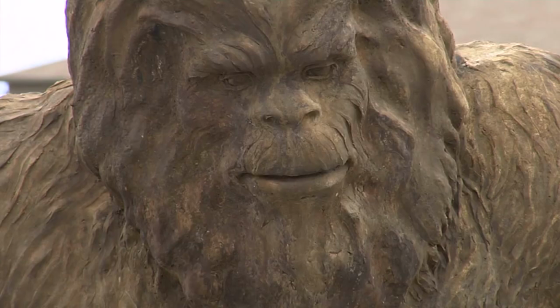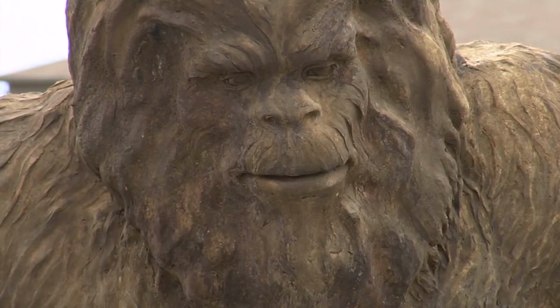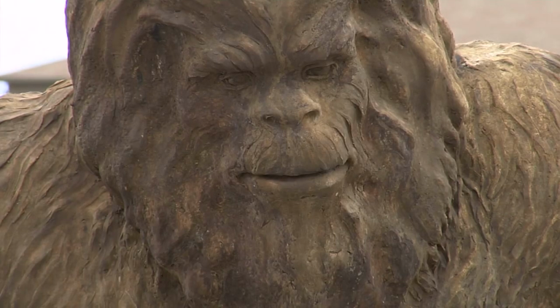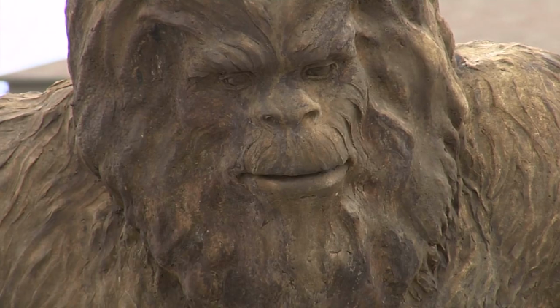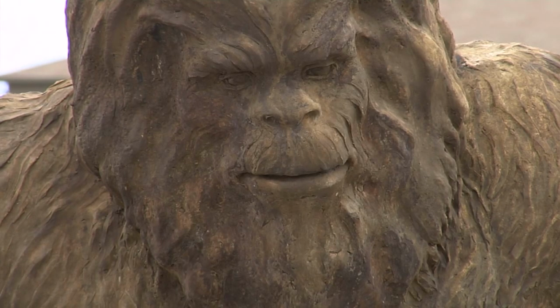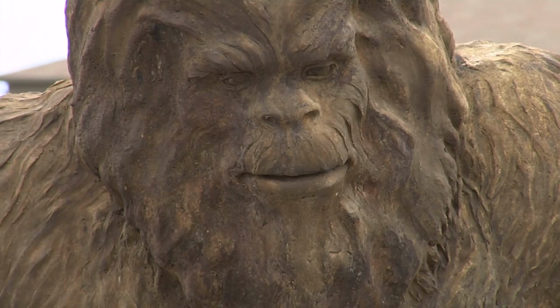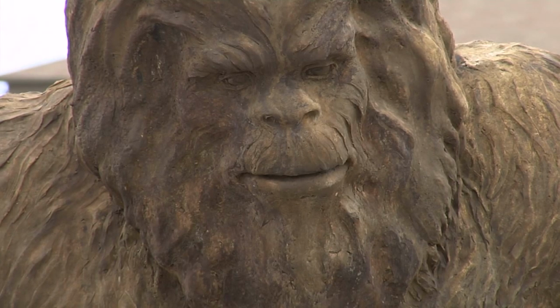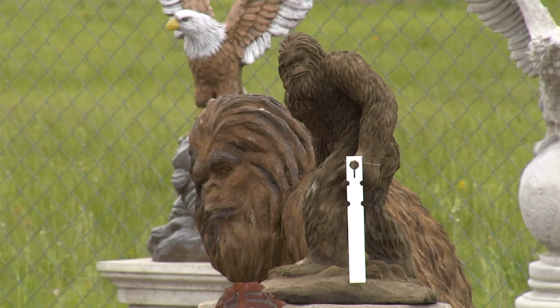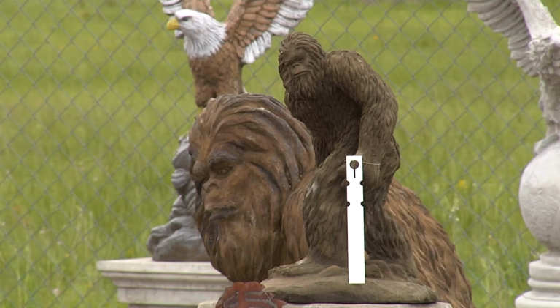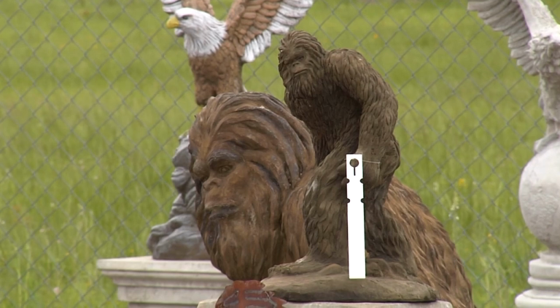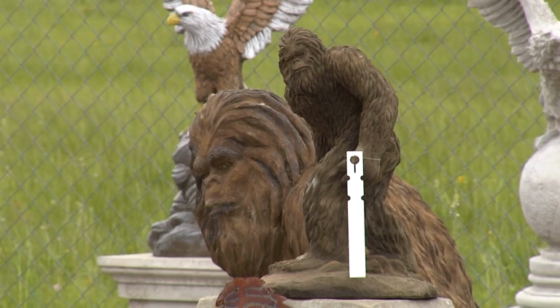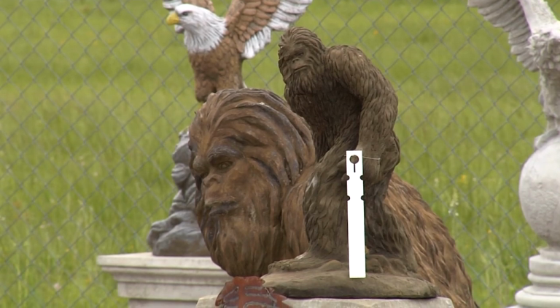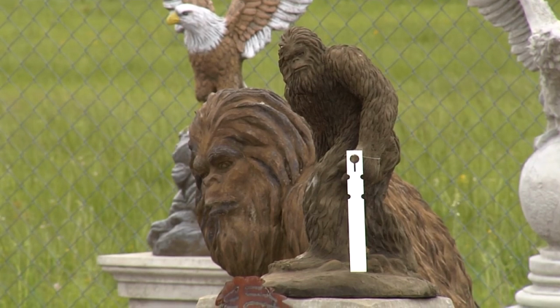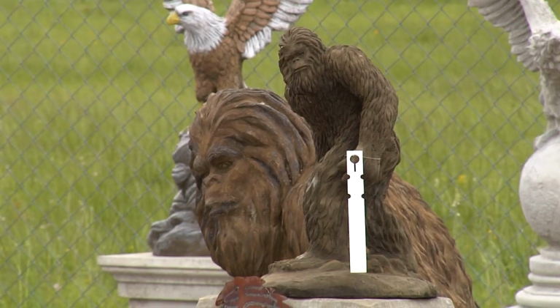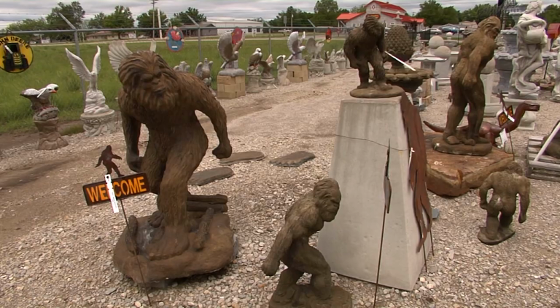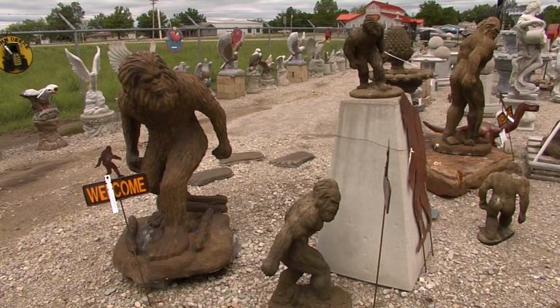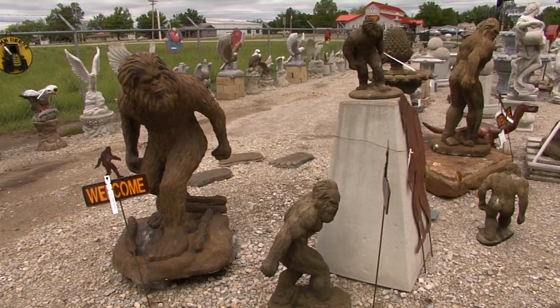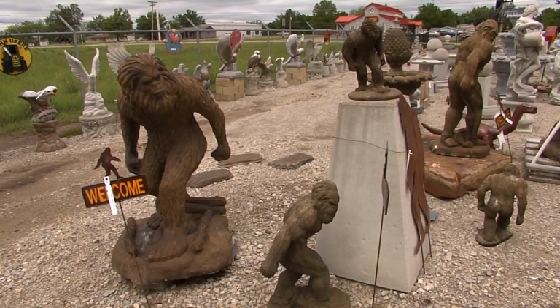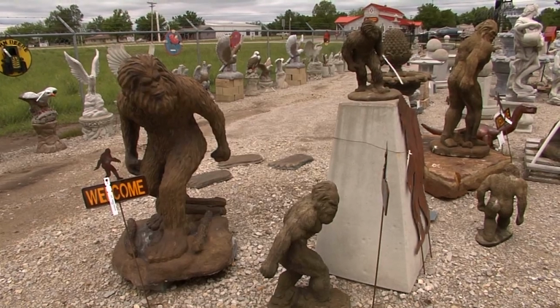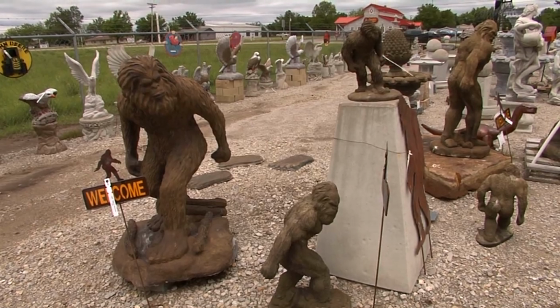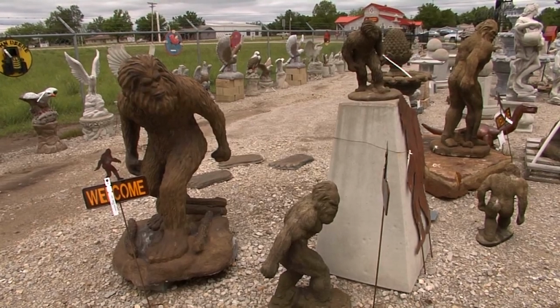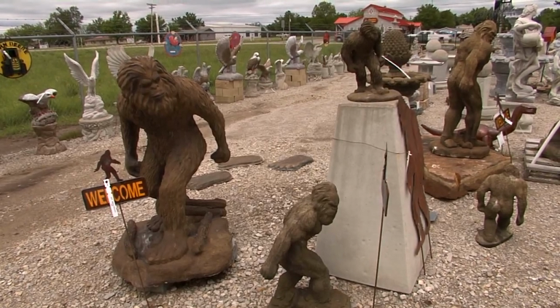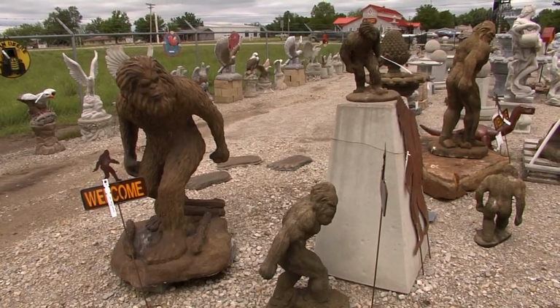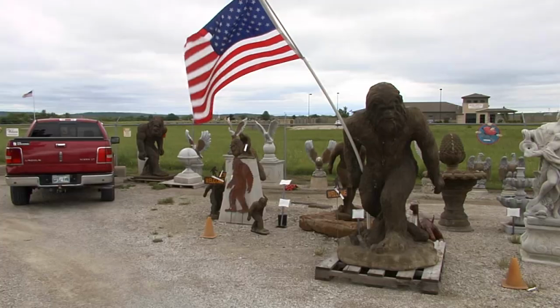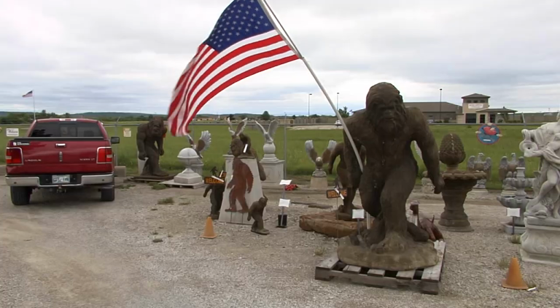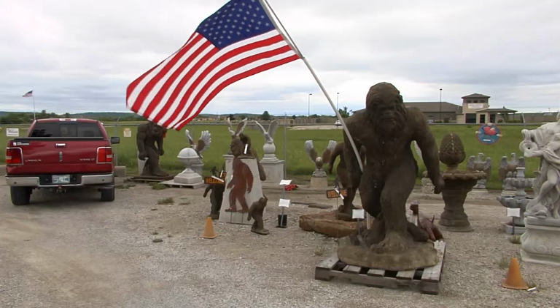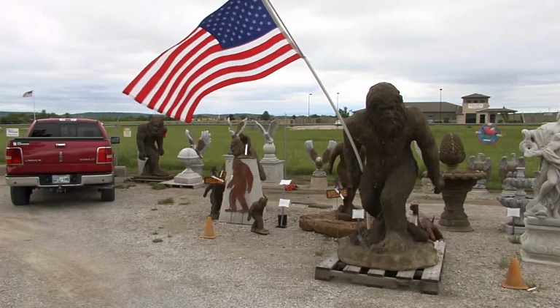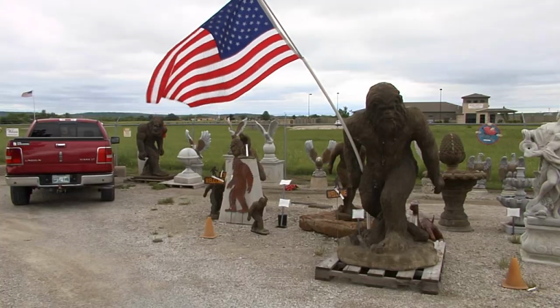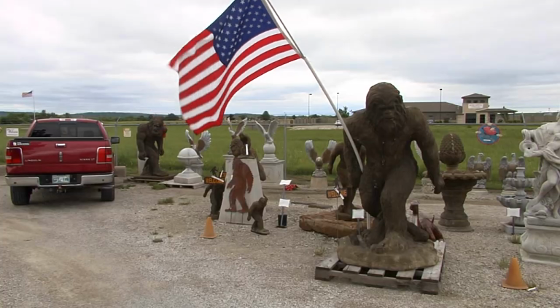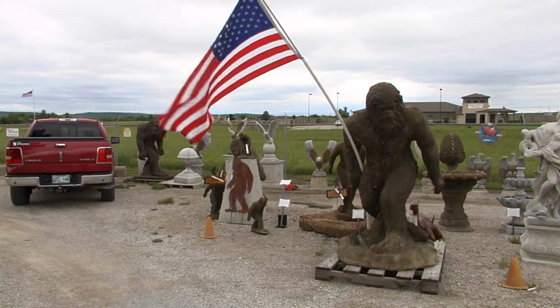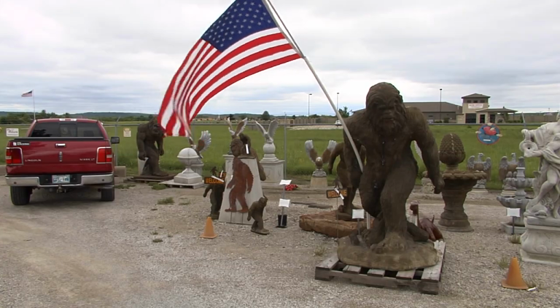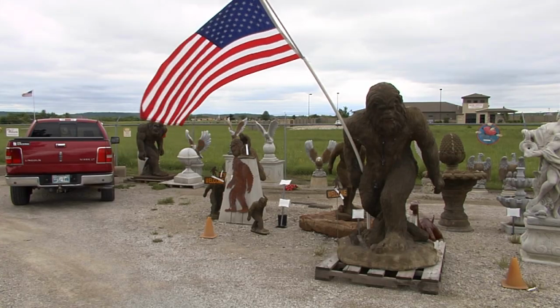Choose between several sizes of Sasquatch as well. We have small ones and we have ones that go up to six and a half feet tall at 3,000 pounds.